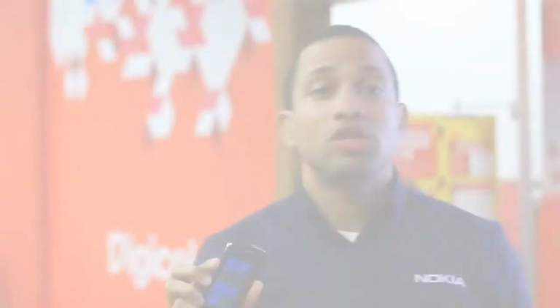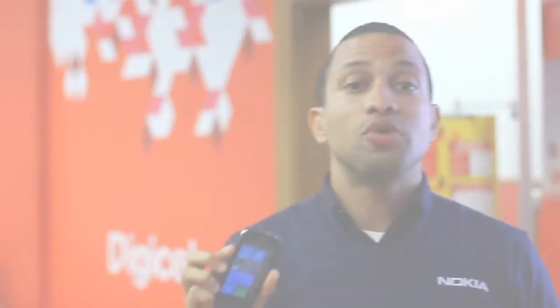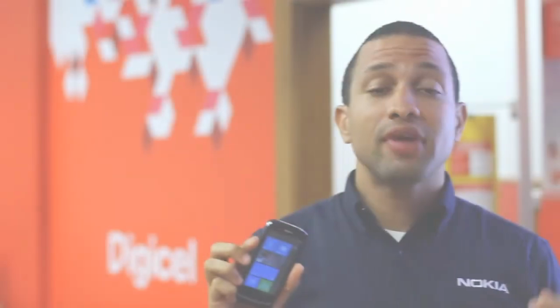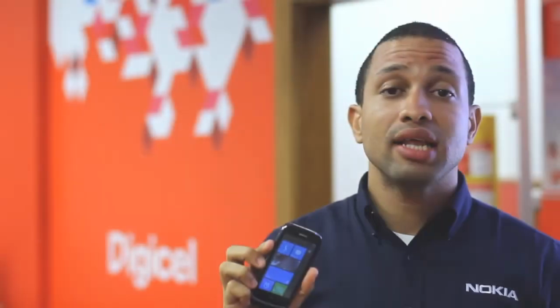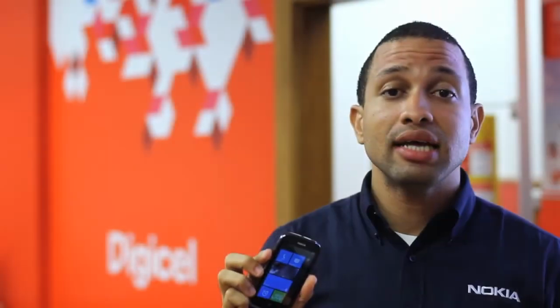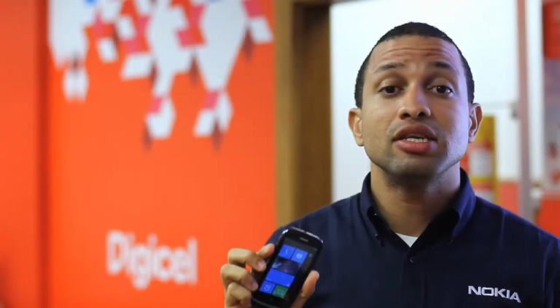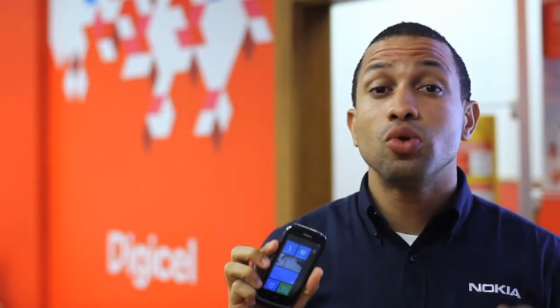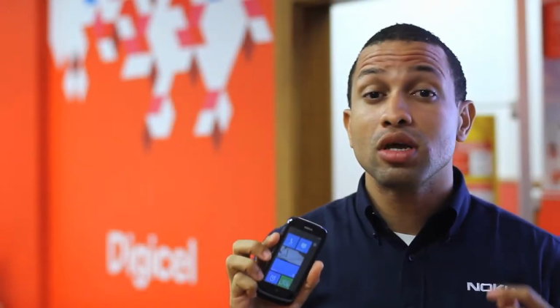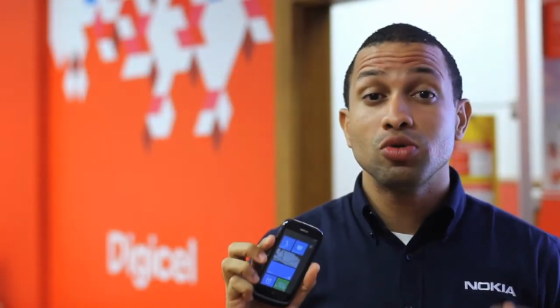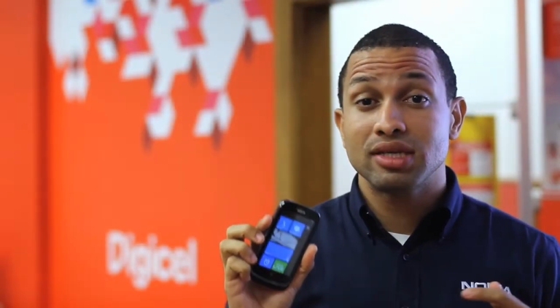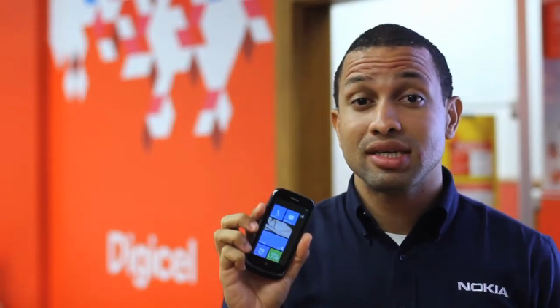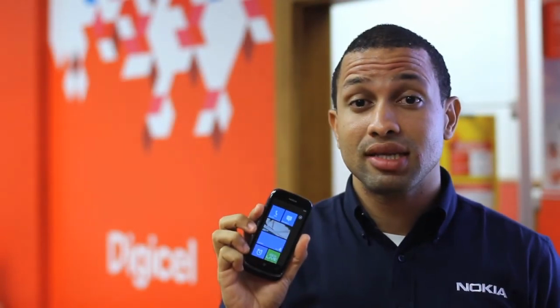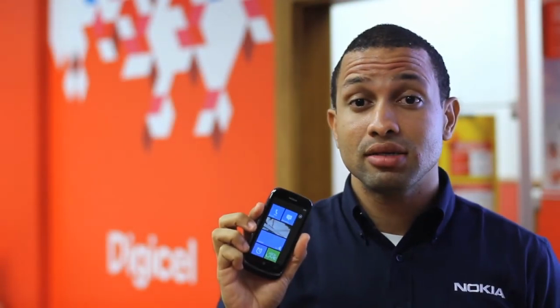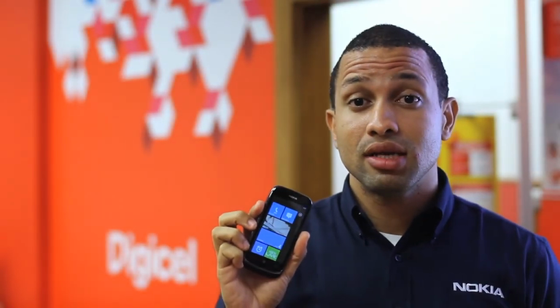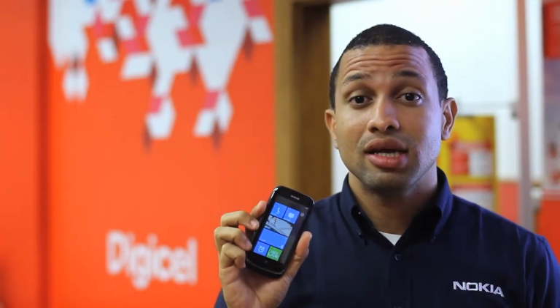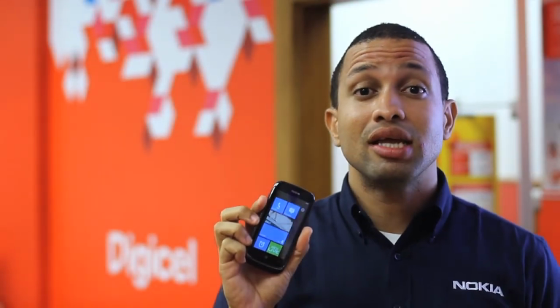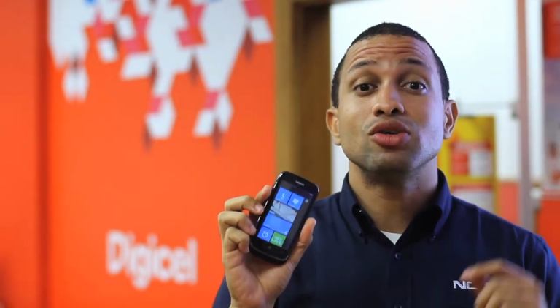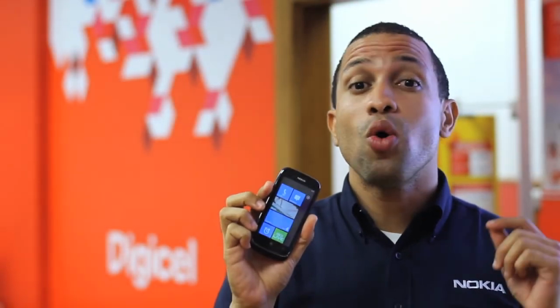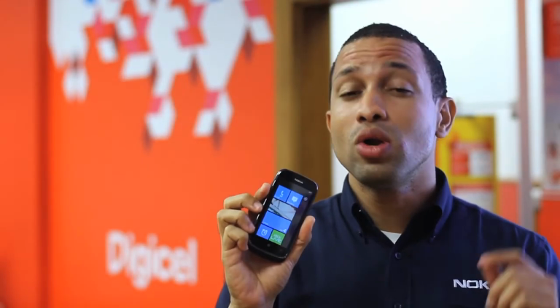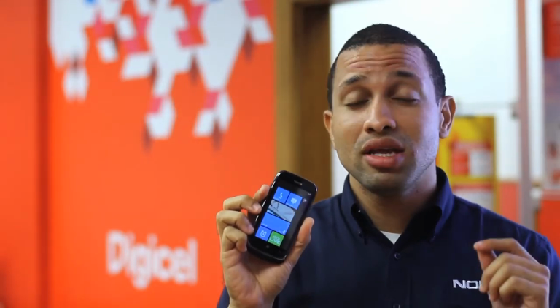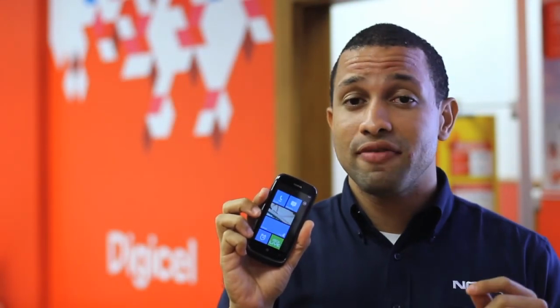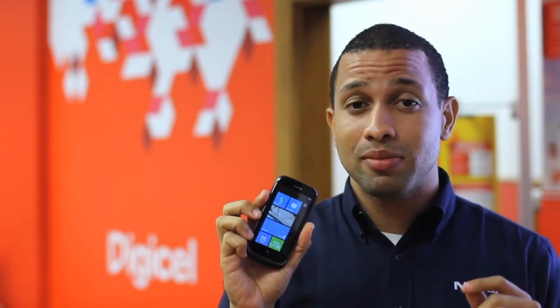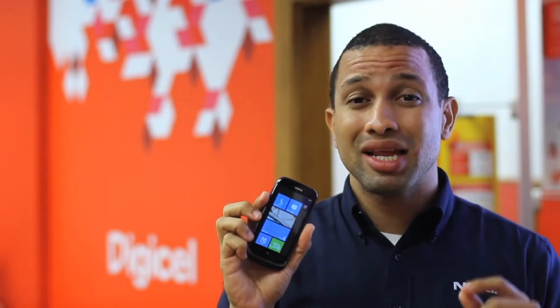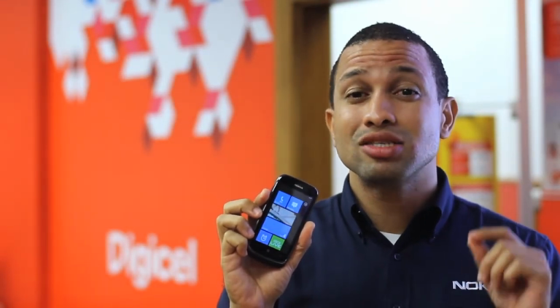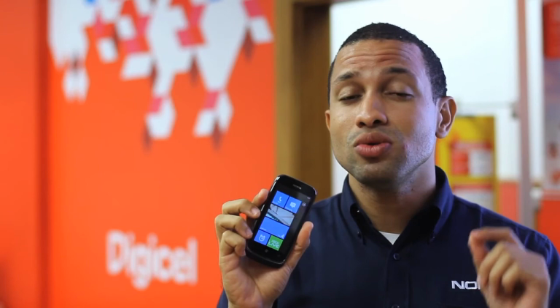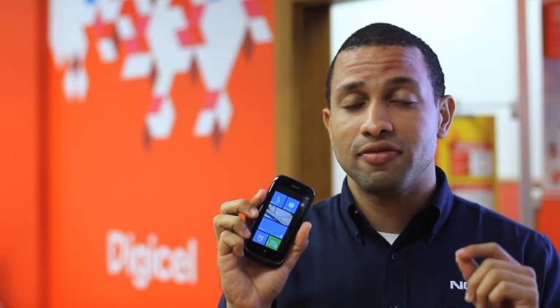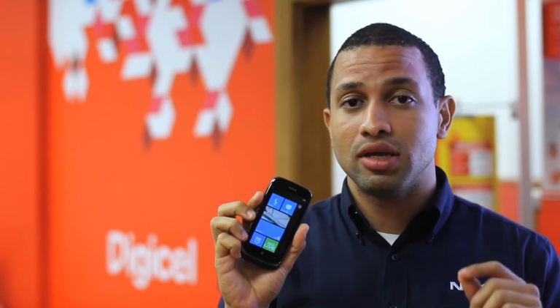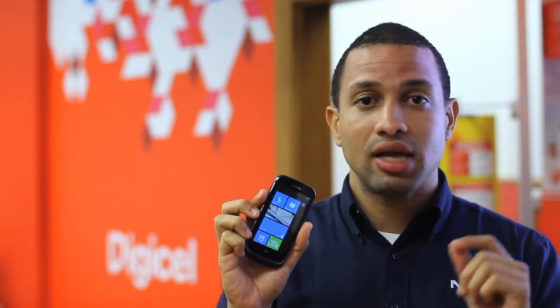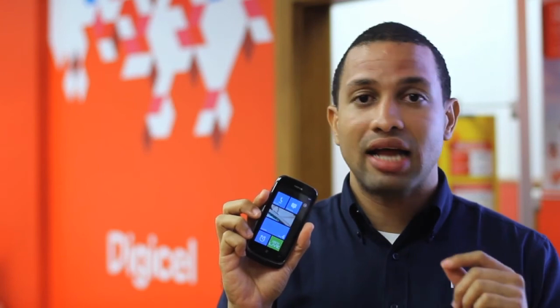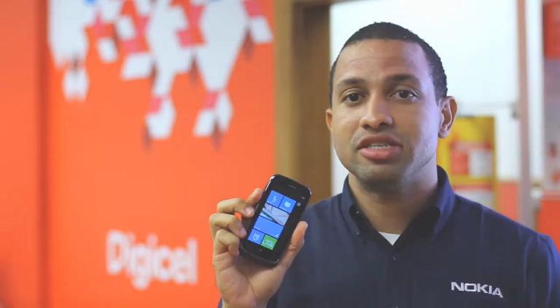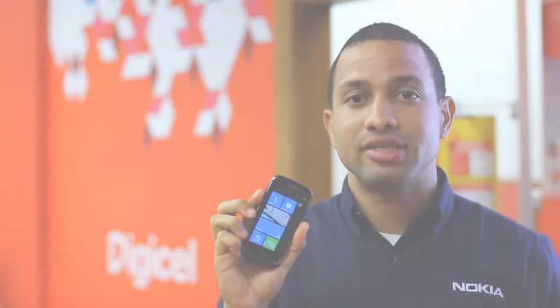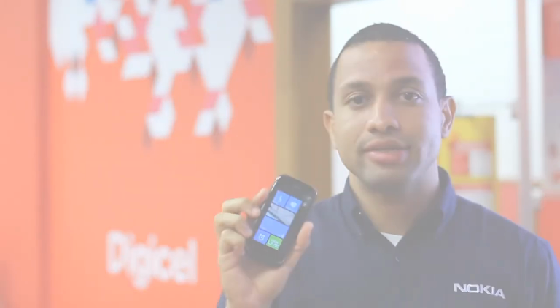Don't forget guys, the Nokia Lumia 610 is only available exclusively at Digicel. I'll see you then.